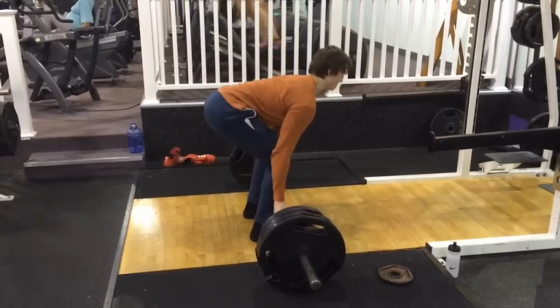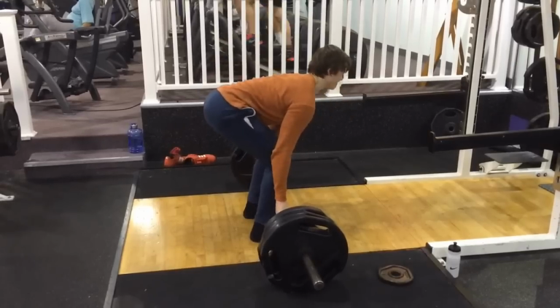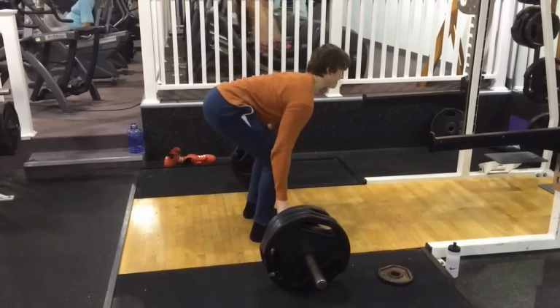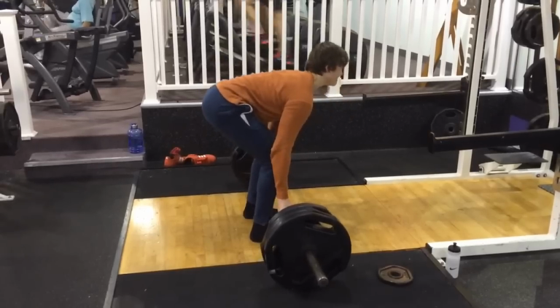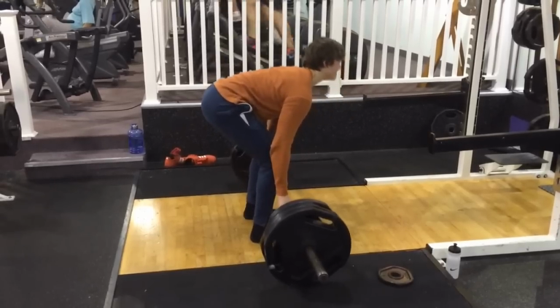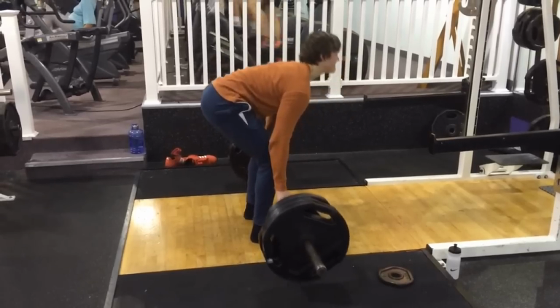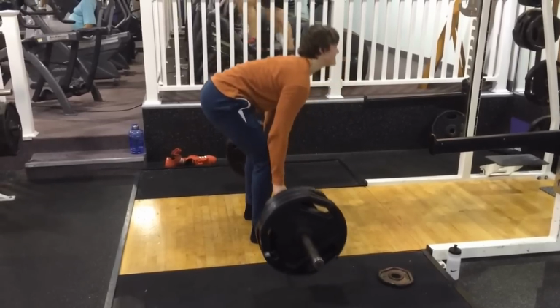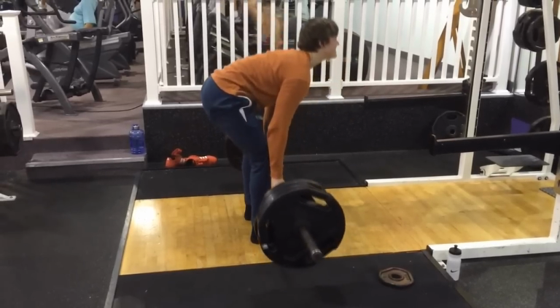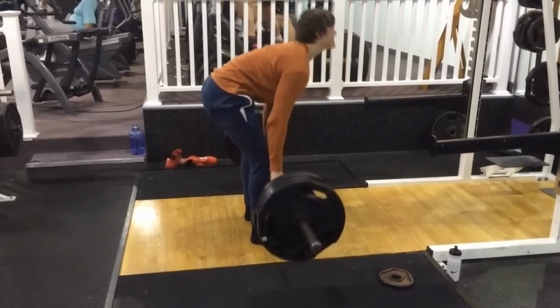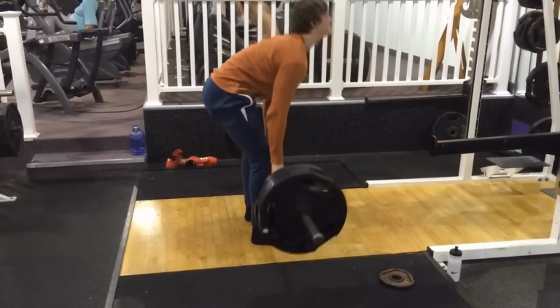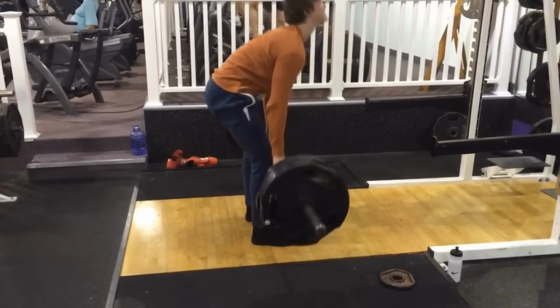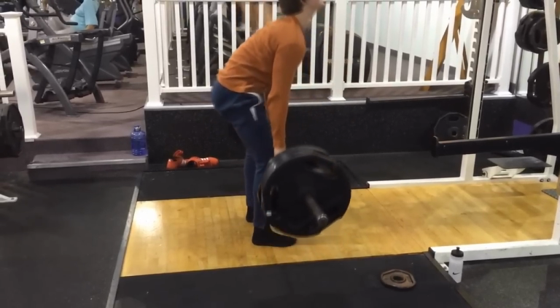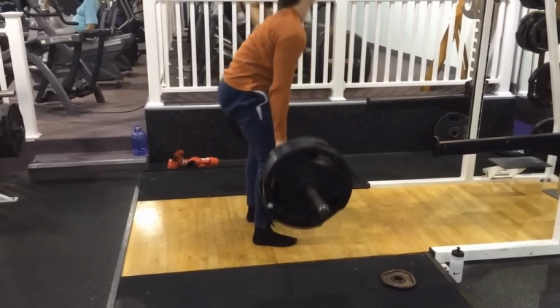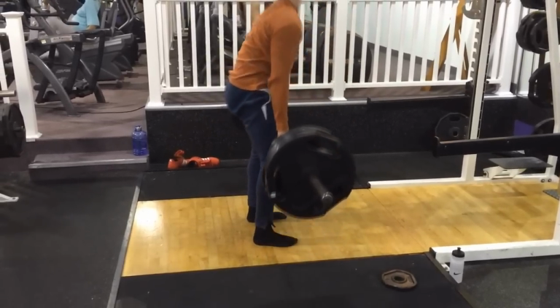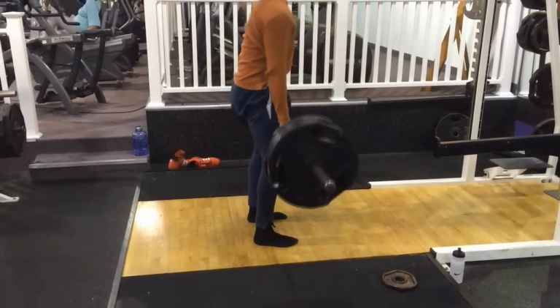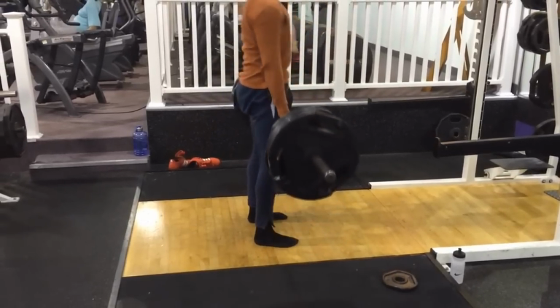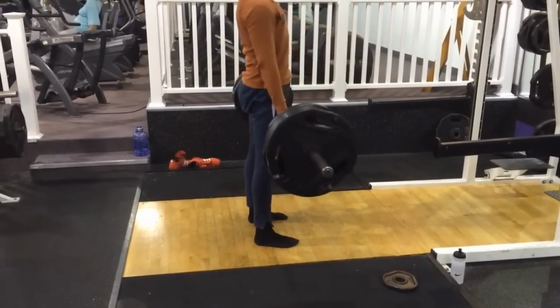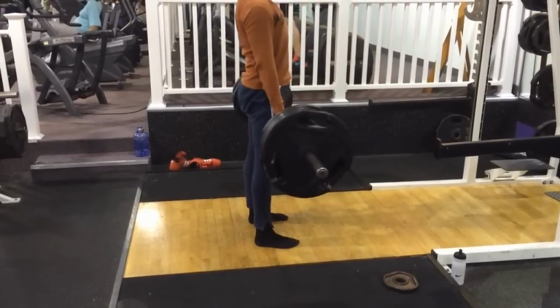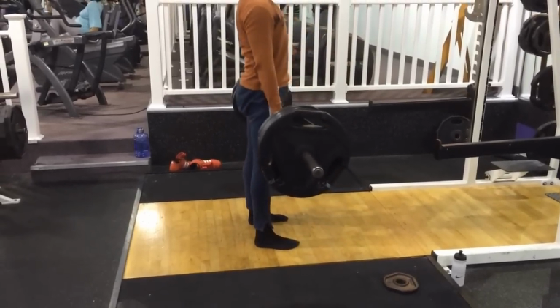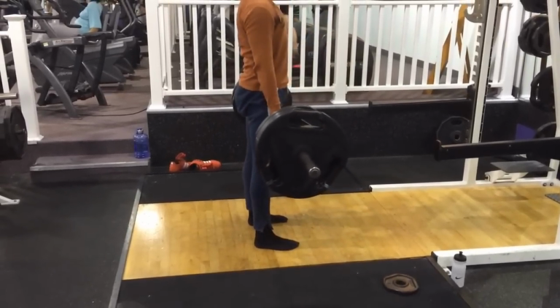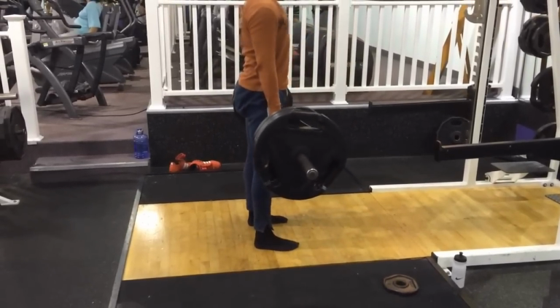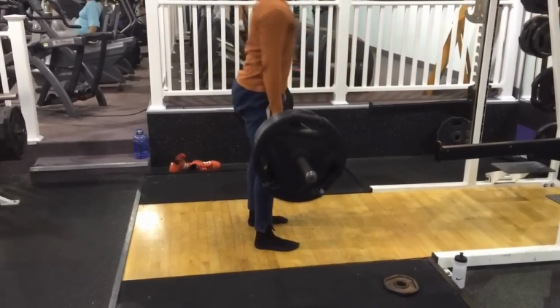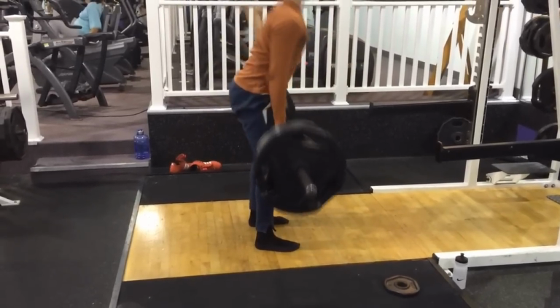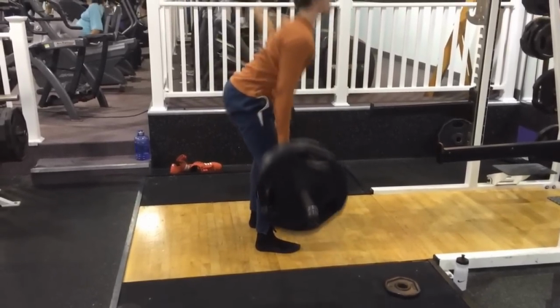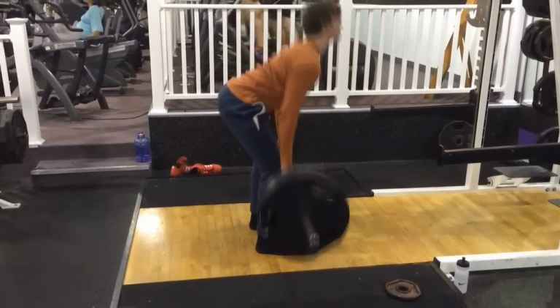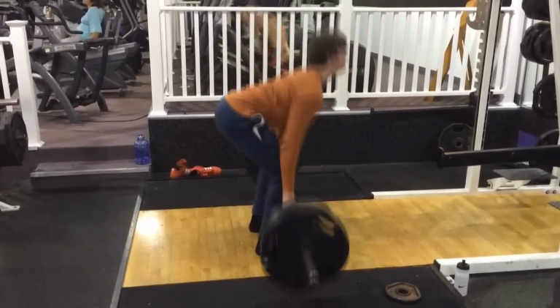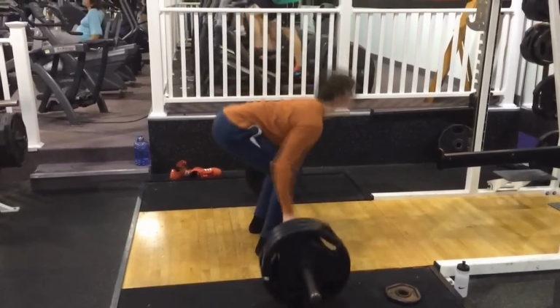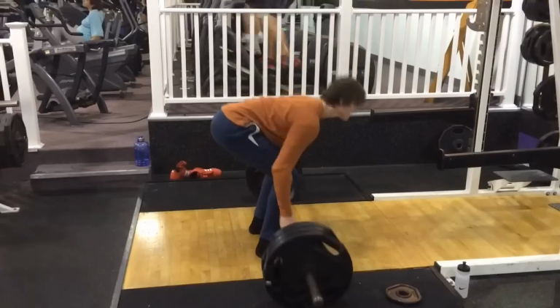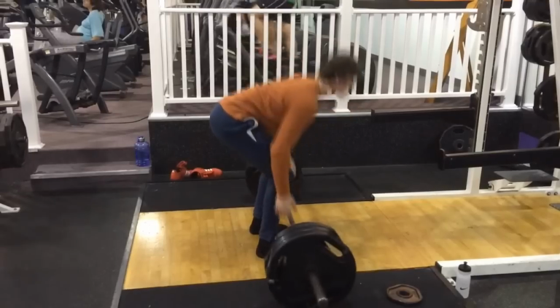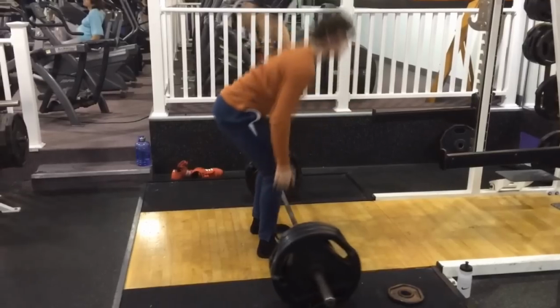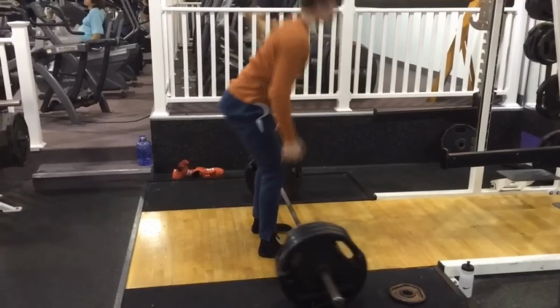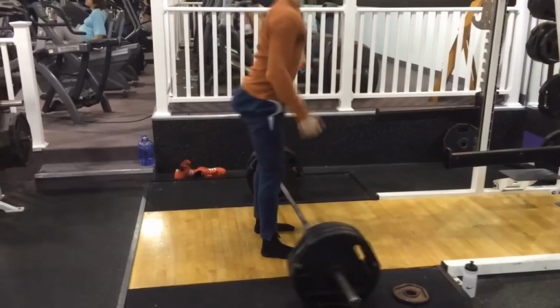Yep, hips way too high, pulling way too slow. Still got it though.